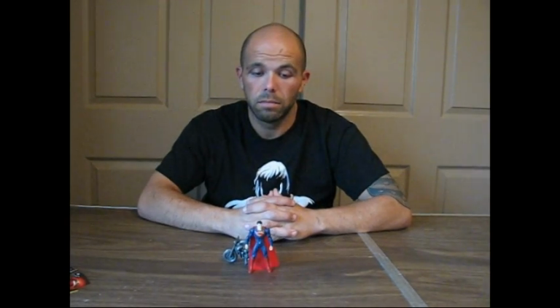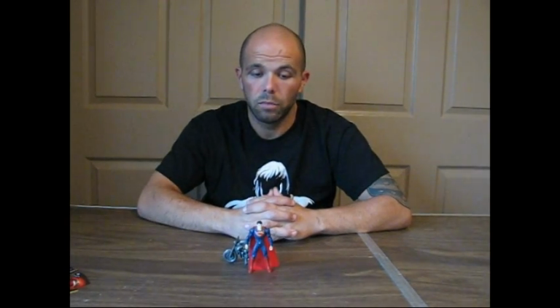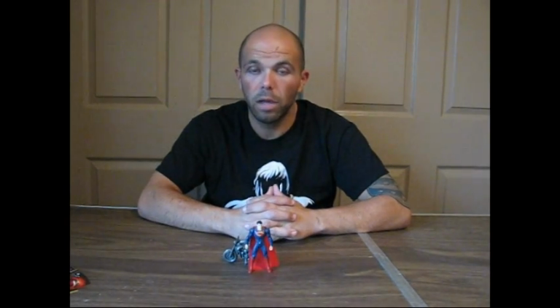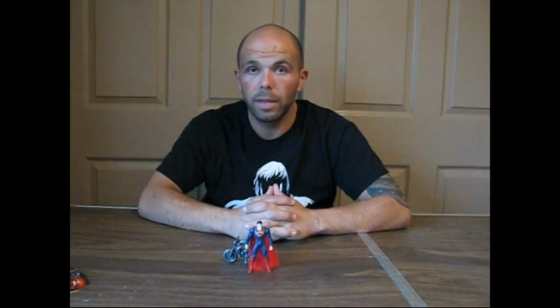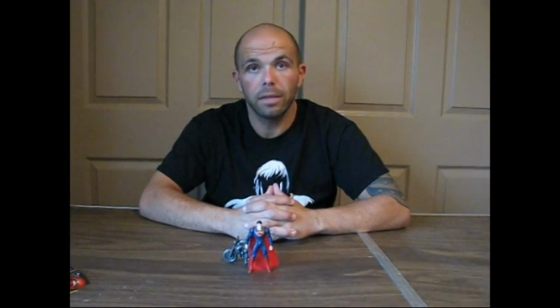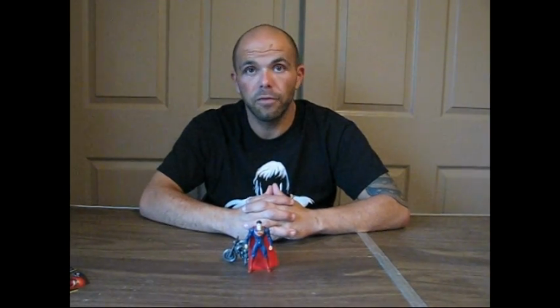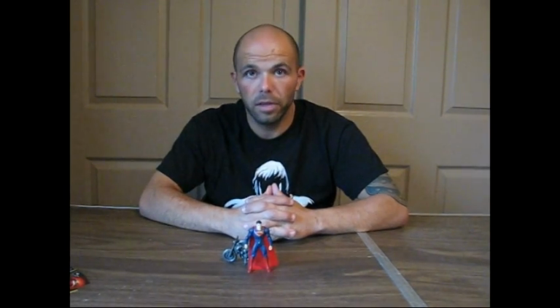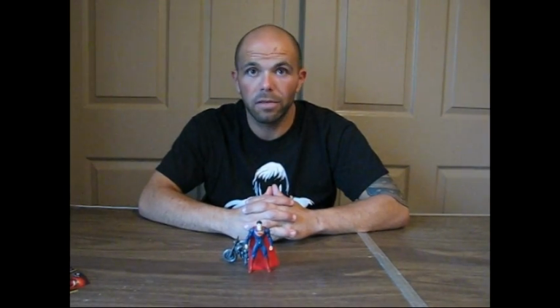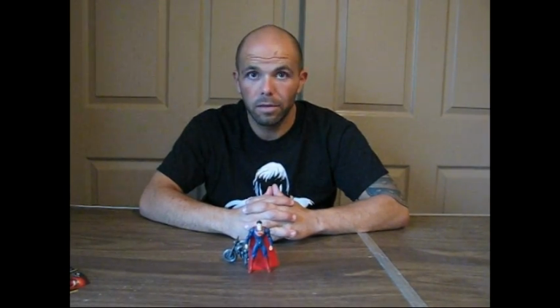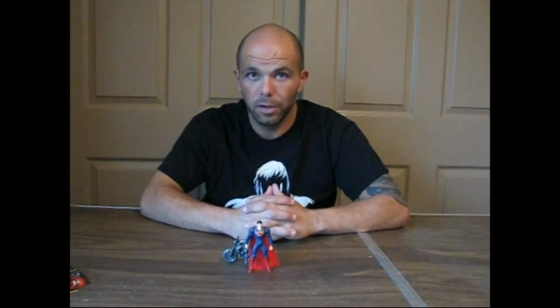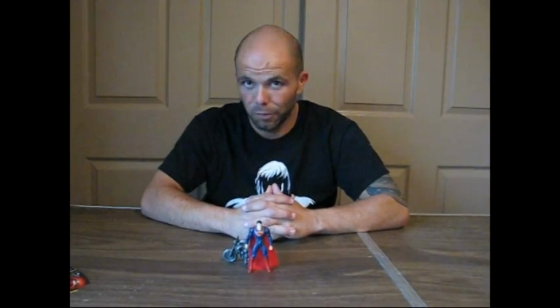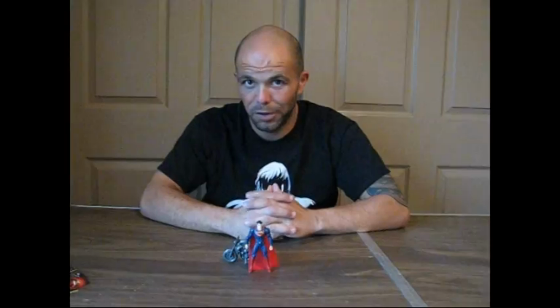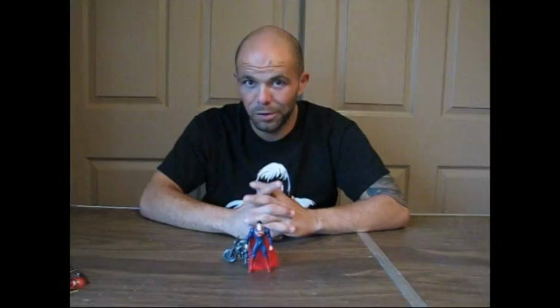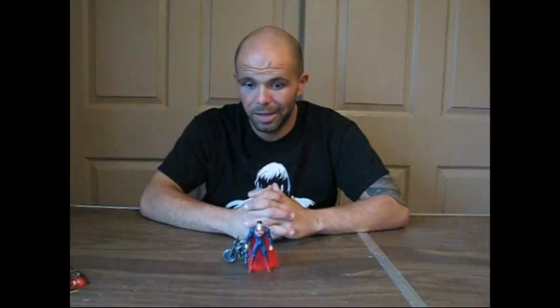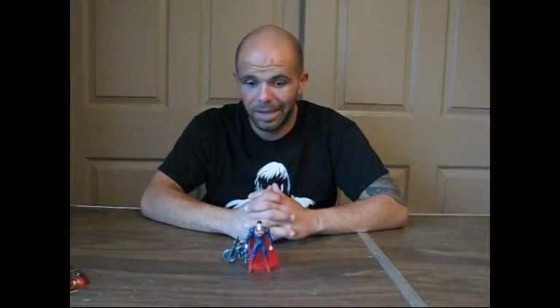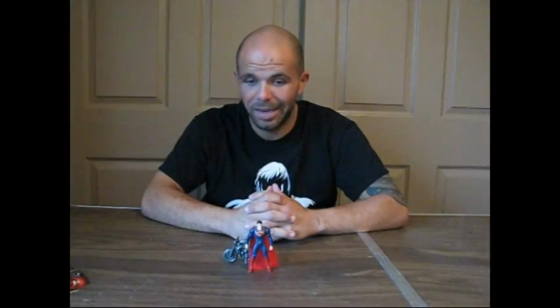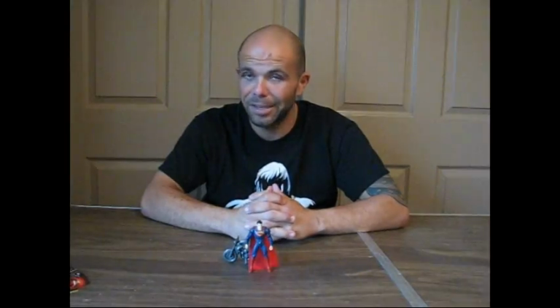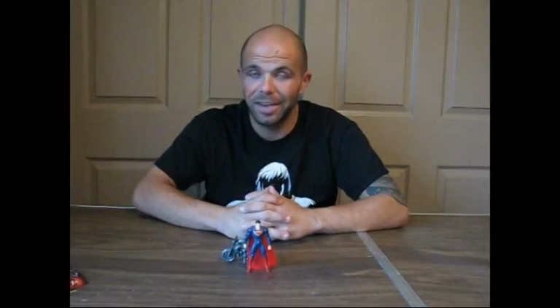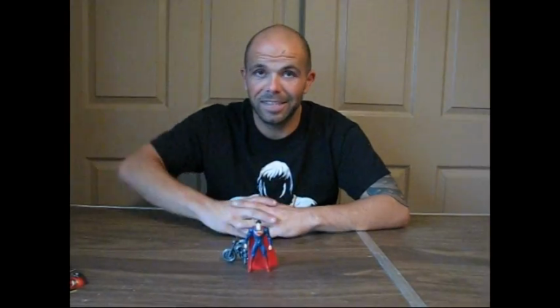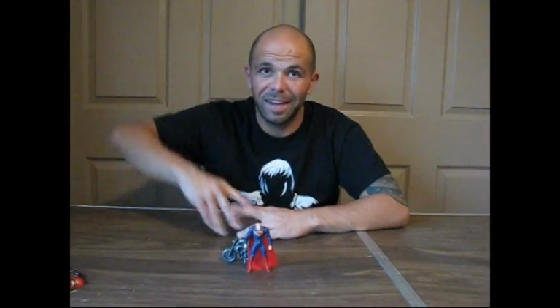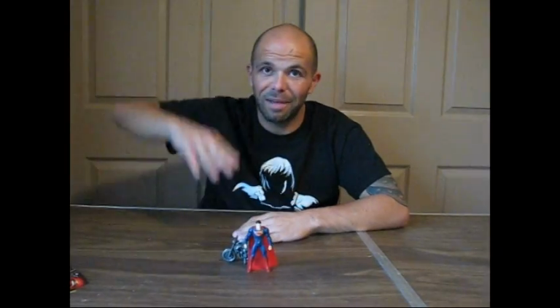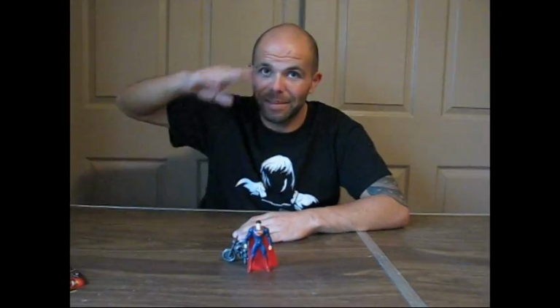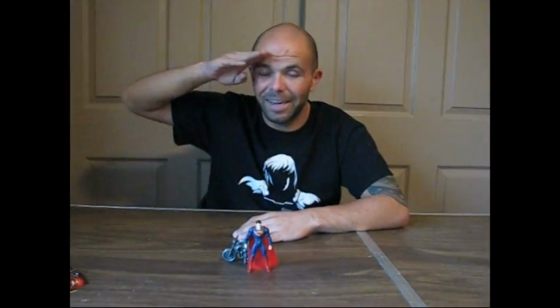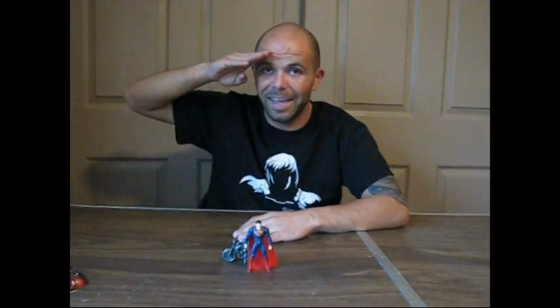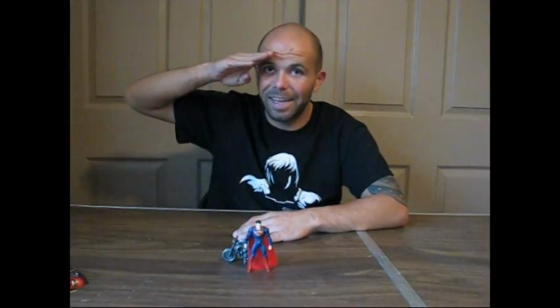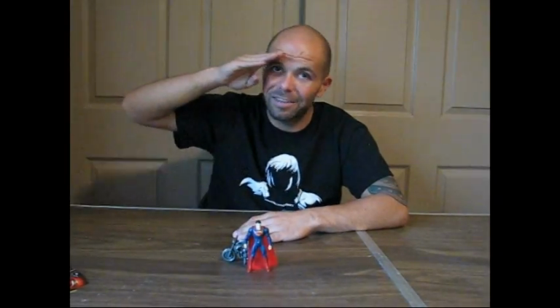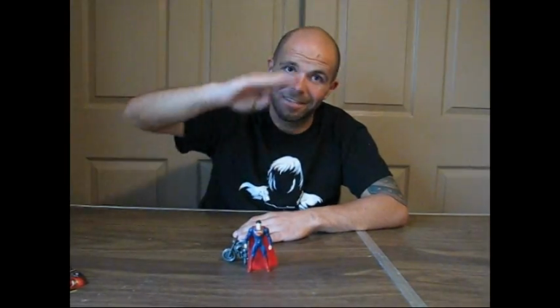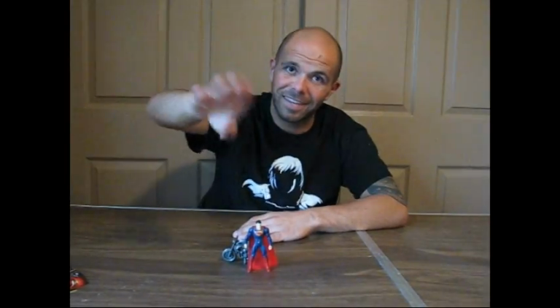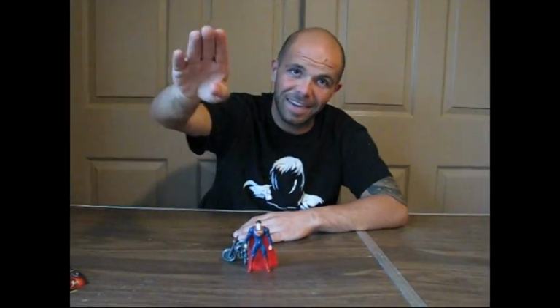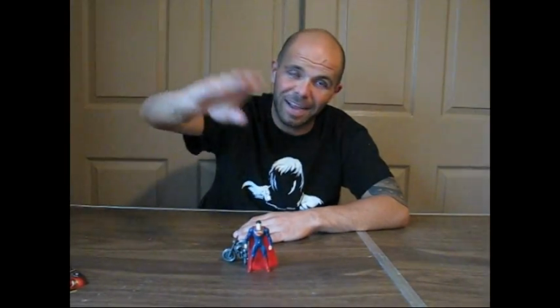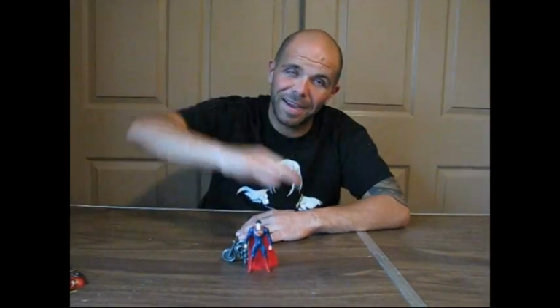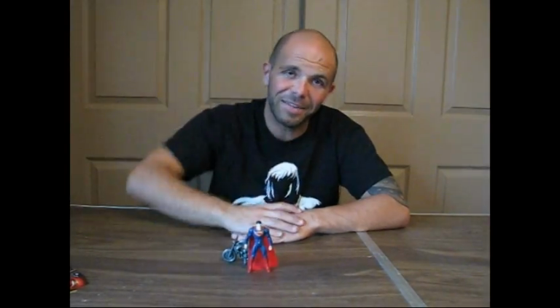Well, that's it for this review. Until next time, I'm Scotty Cash, and I'm out.